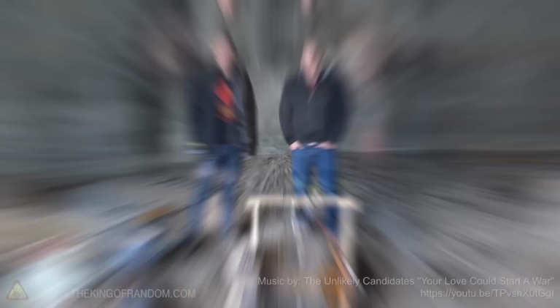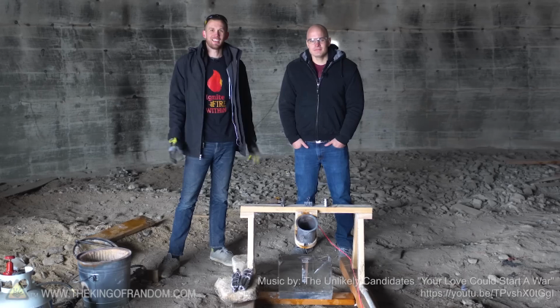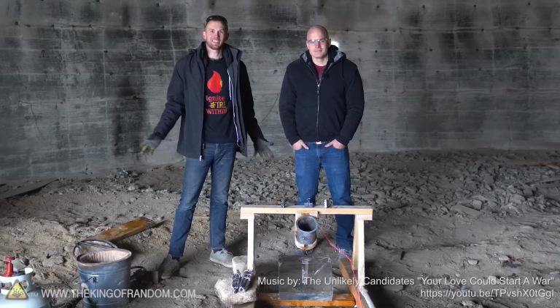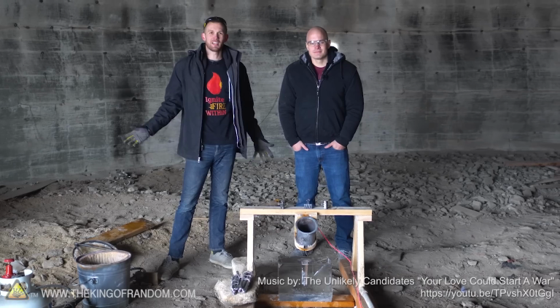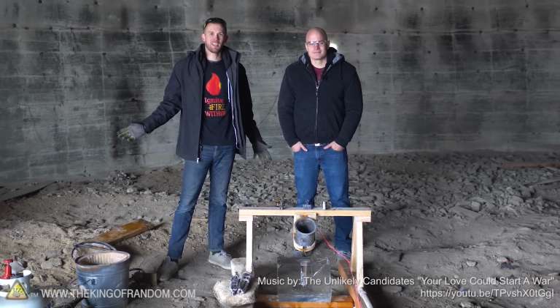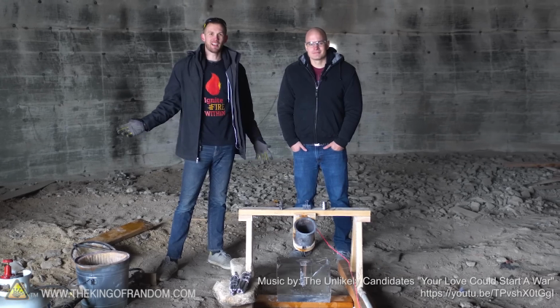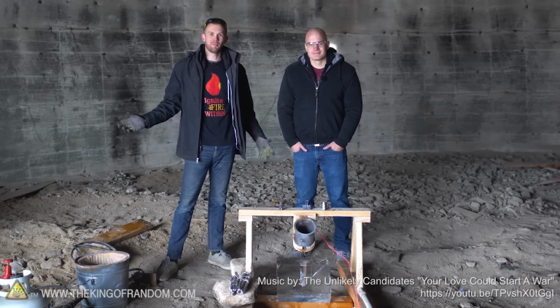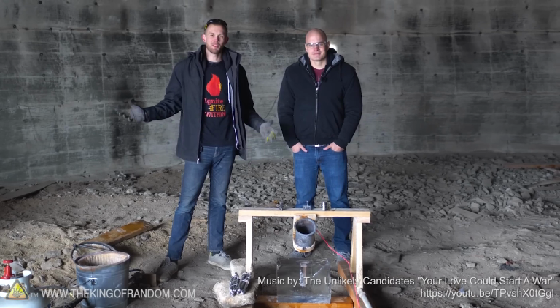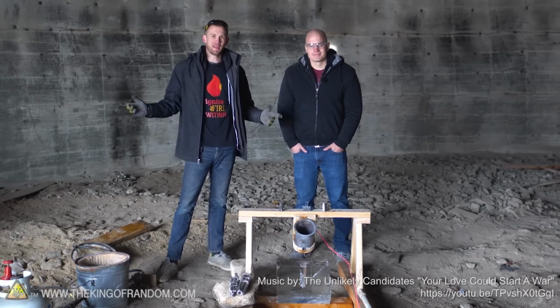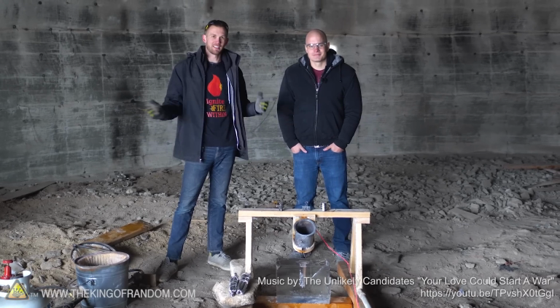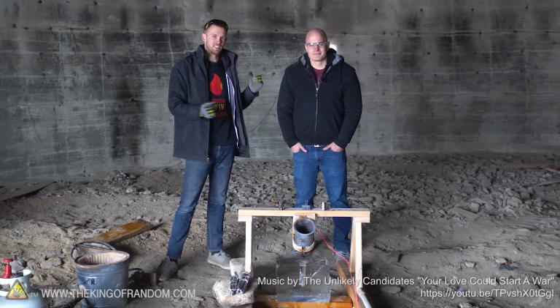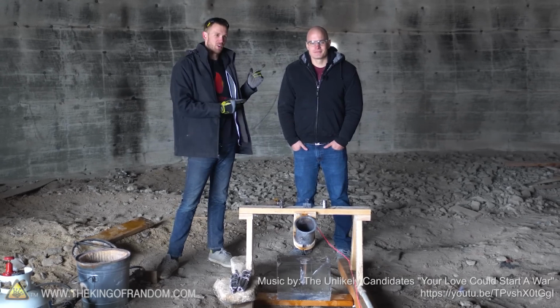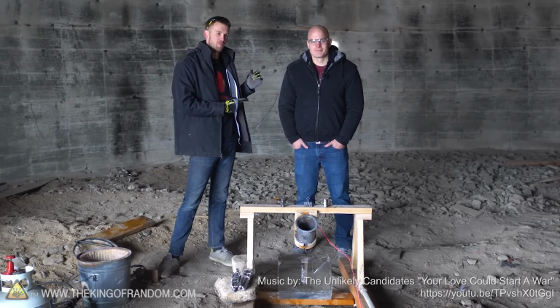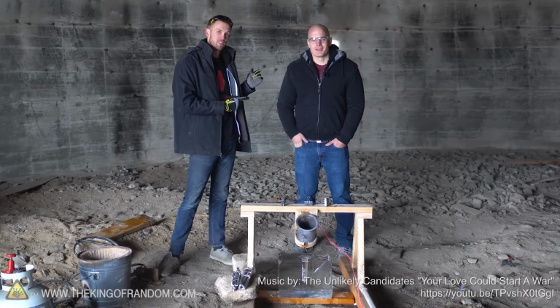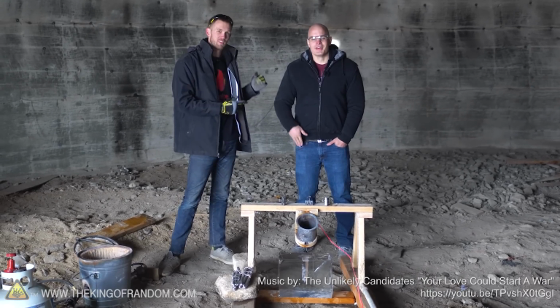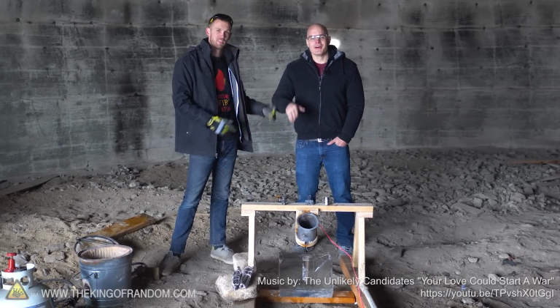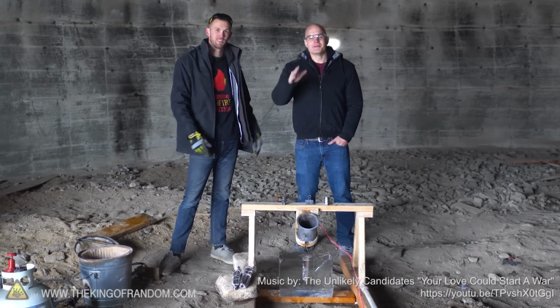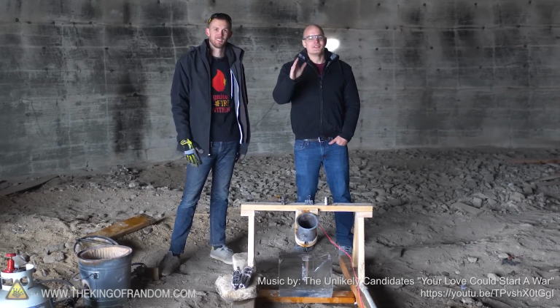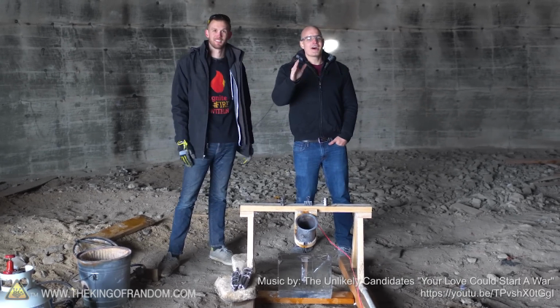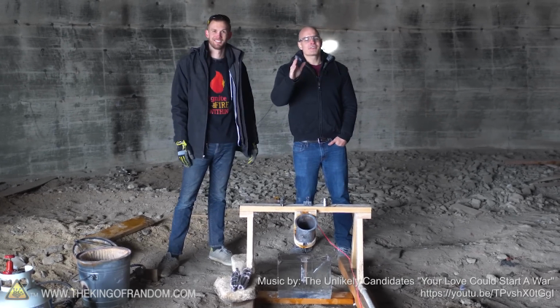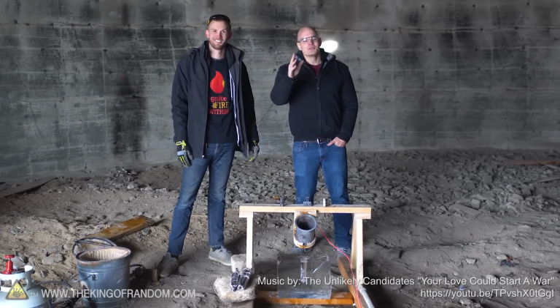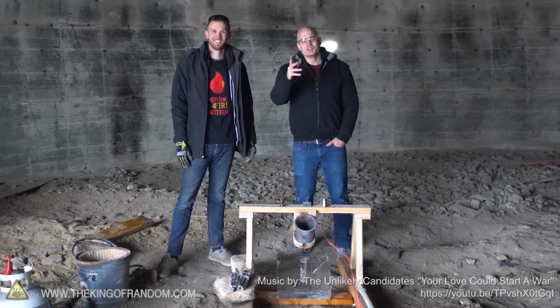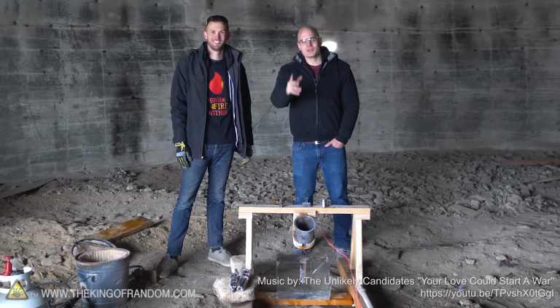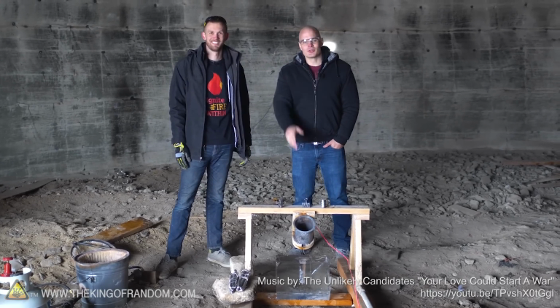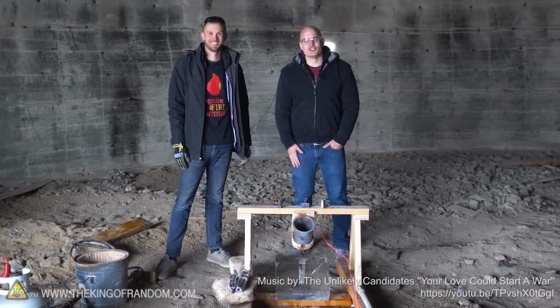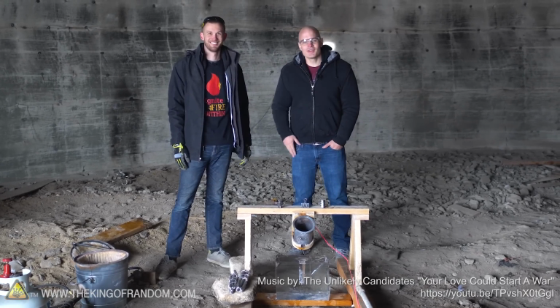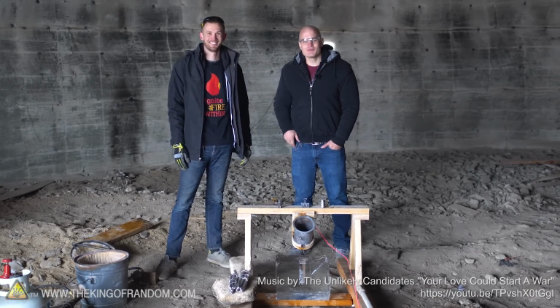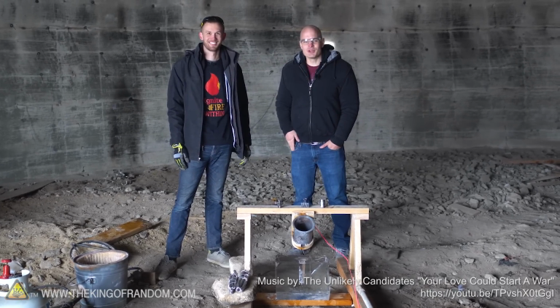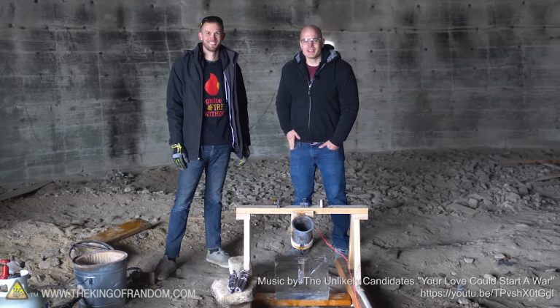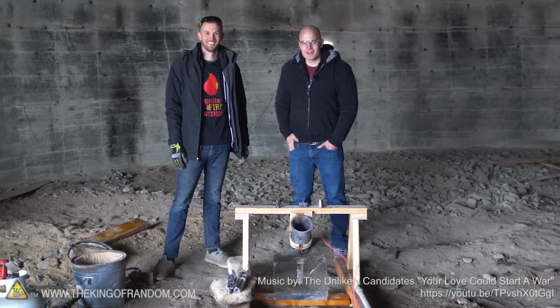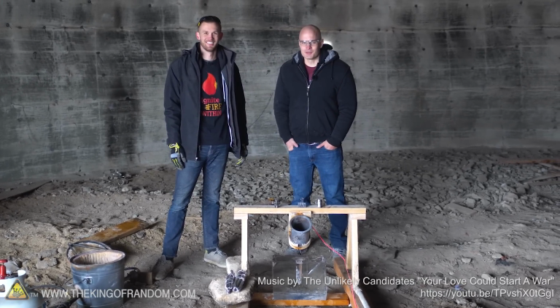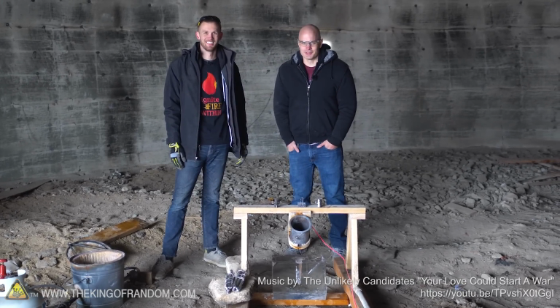Hey guys, I am Nate. I'm here back at the dome. And I am Zach from the YouTube channel JerryRigEverything.